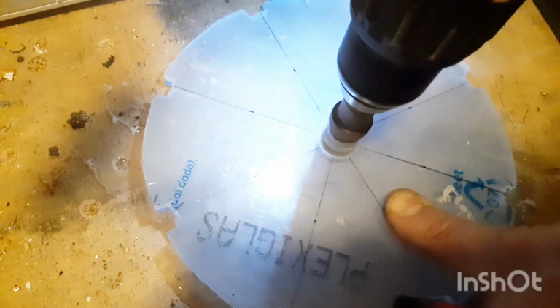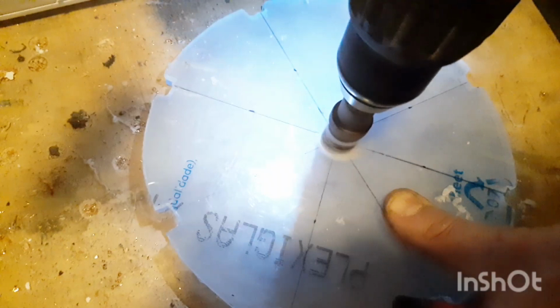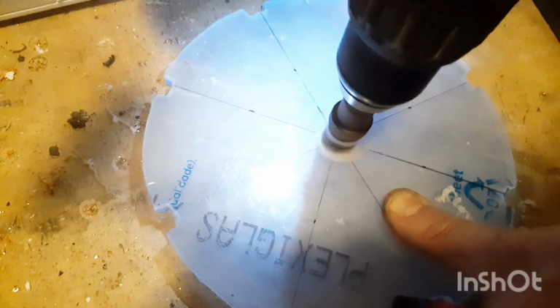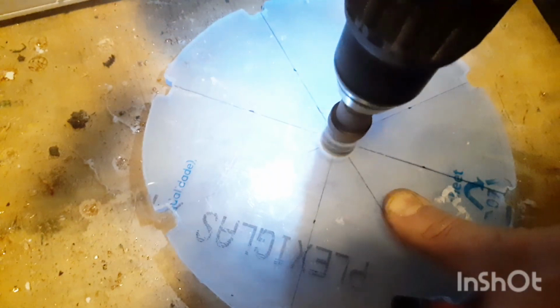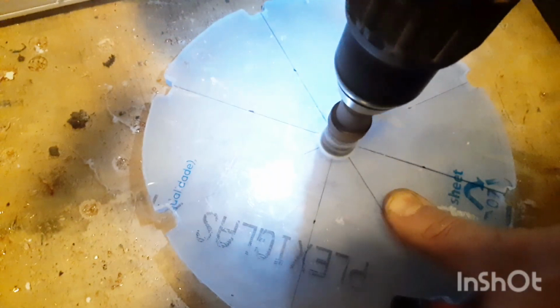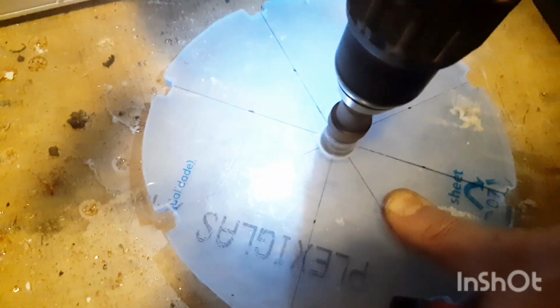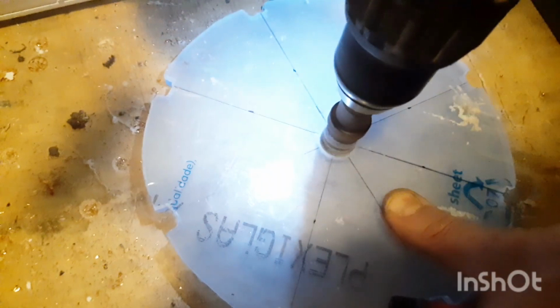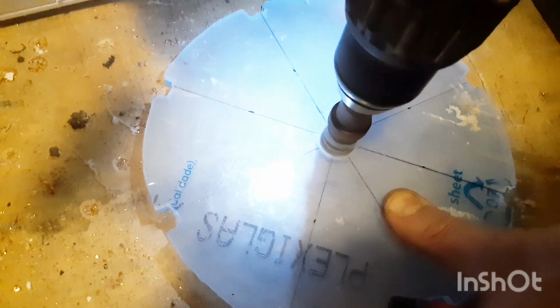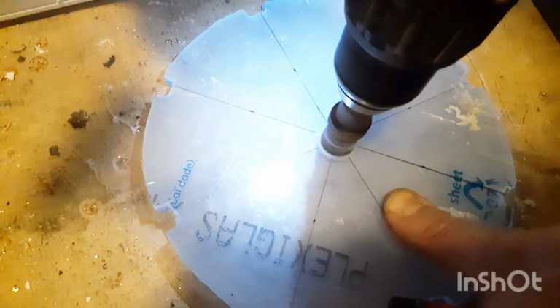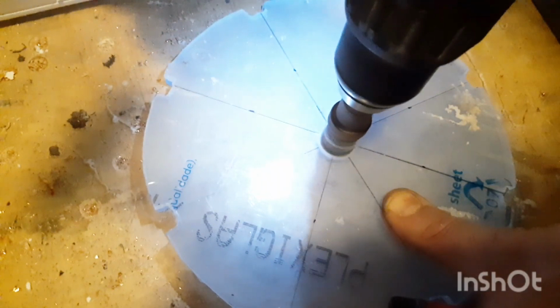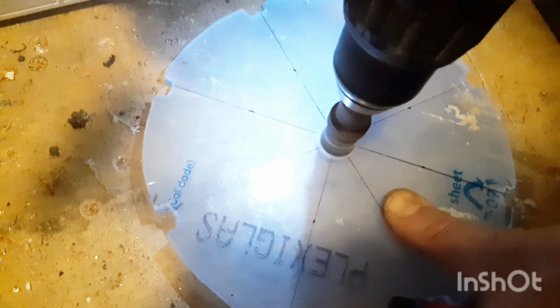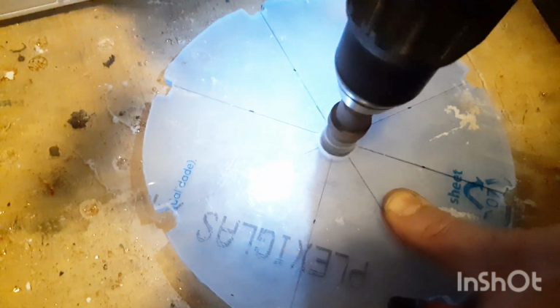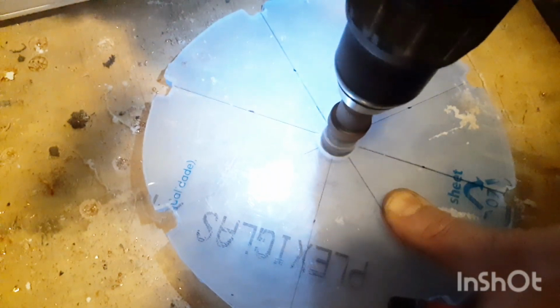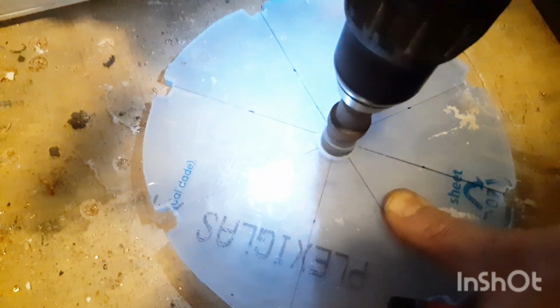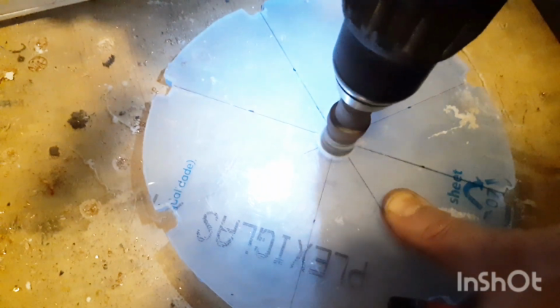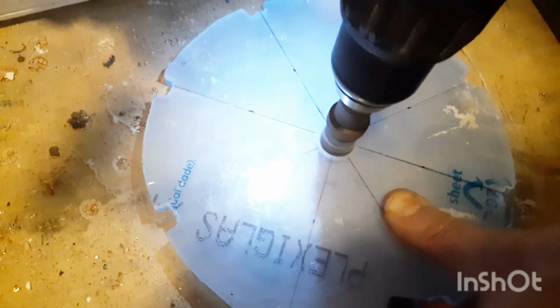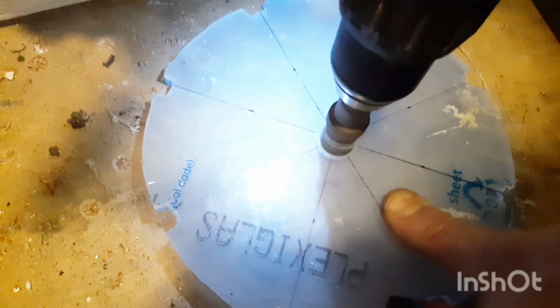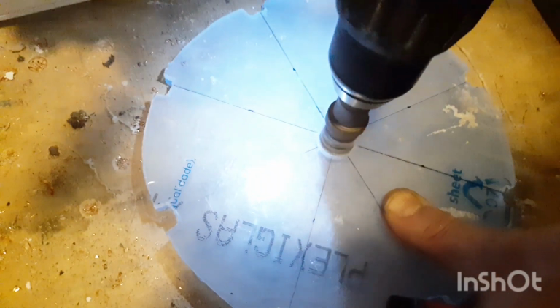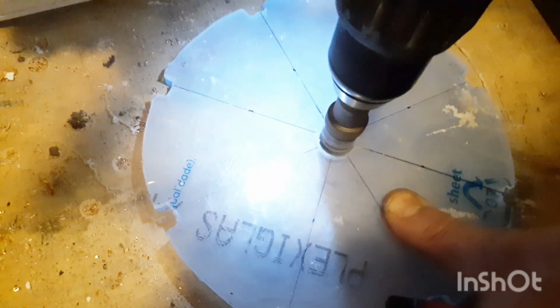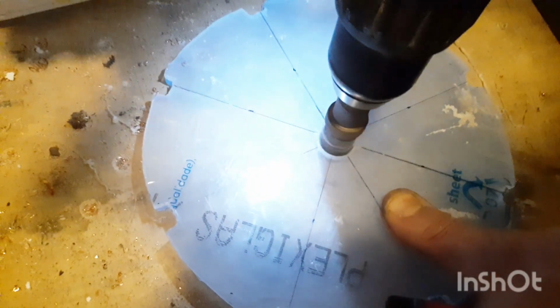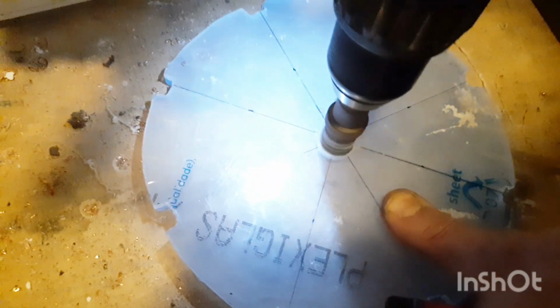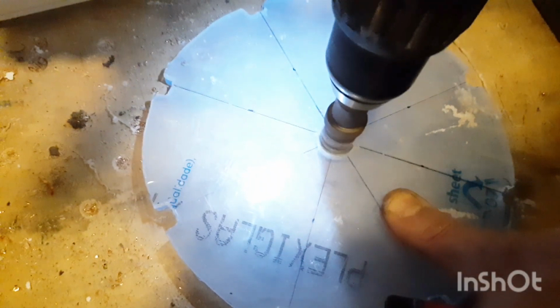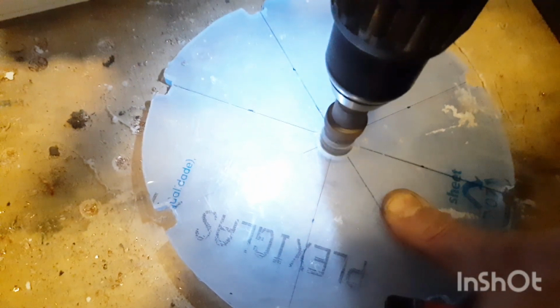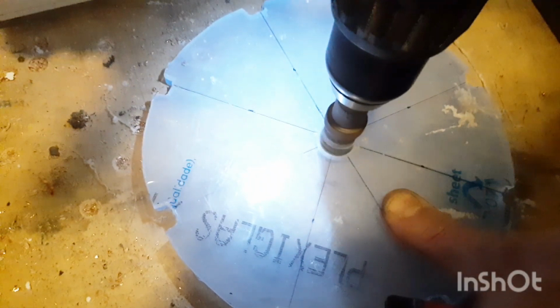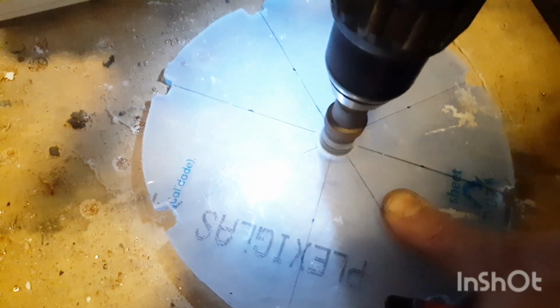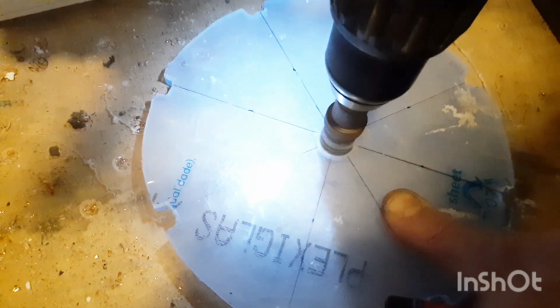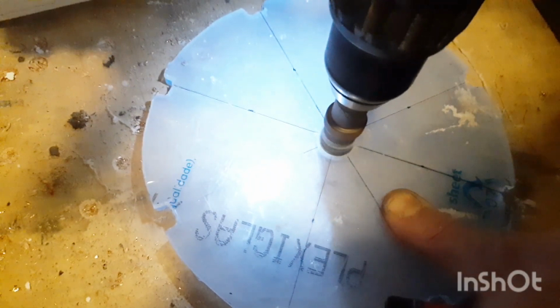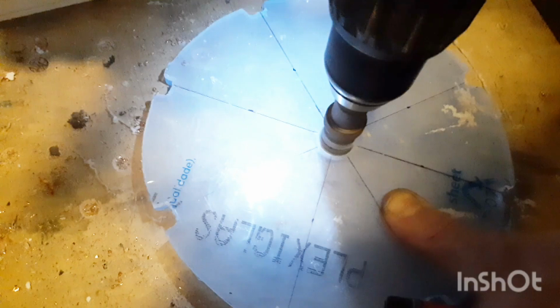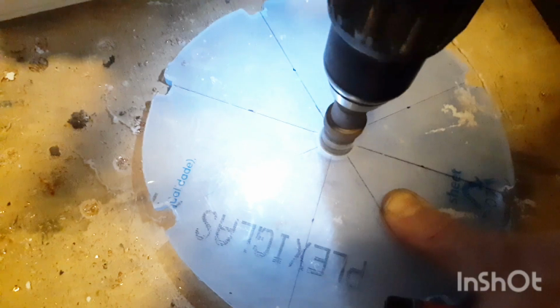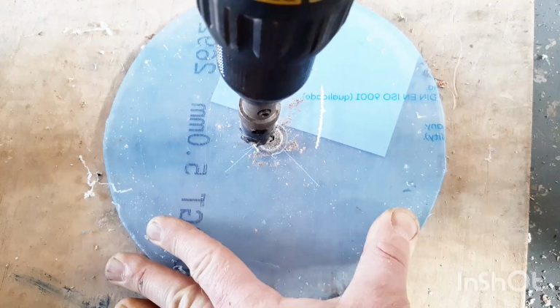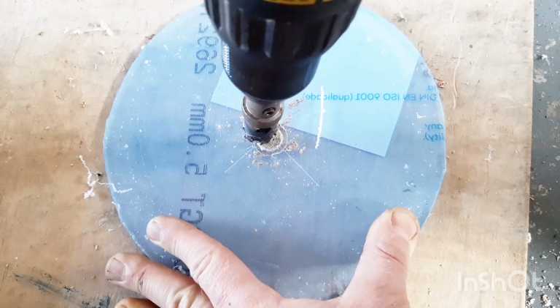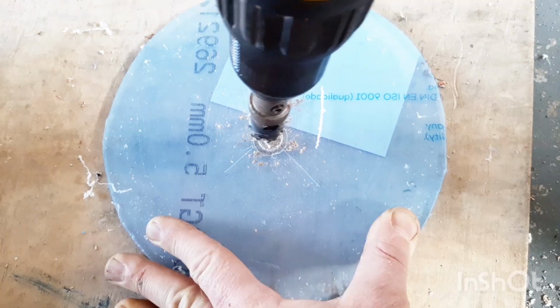Then I drilled 22mm holes in each of the circles. This is where the skateboard bearings will go.